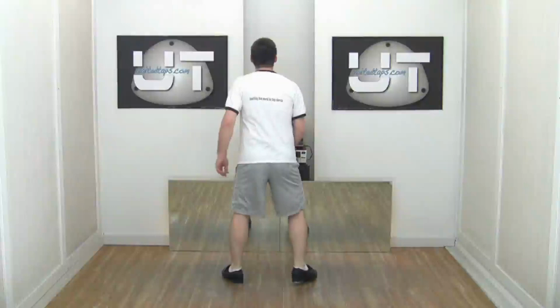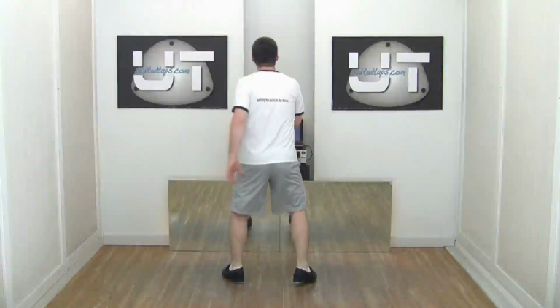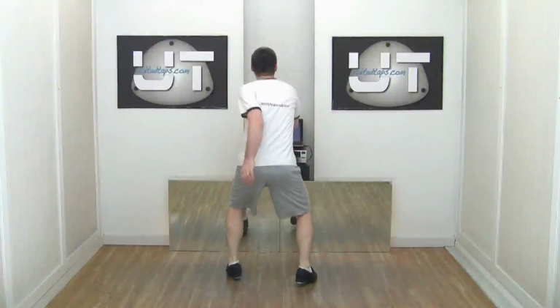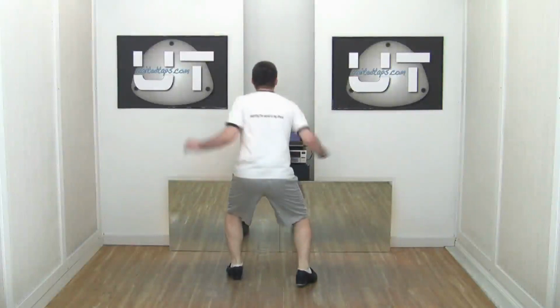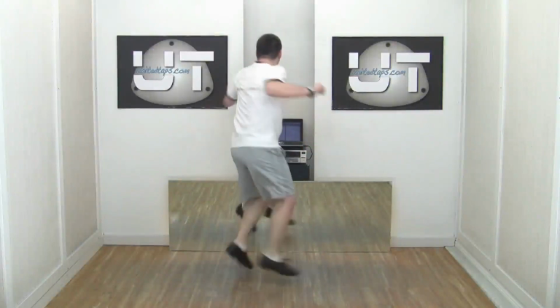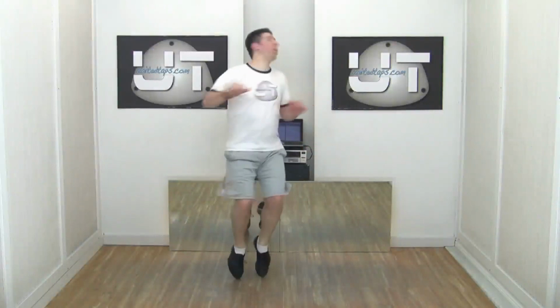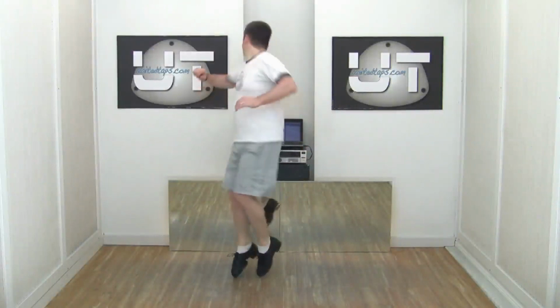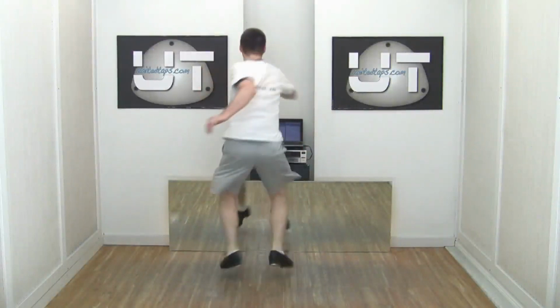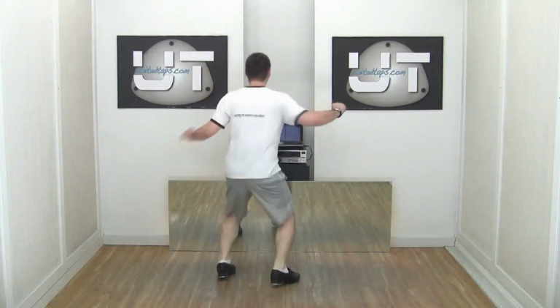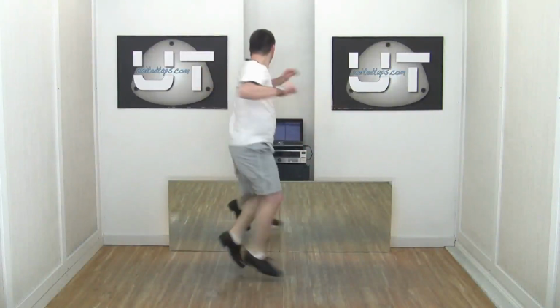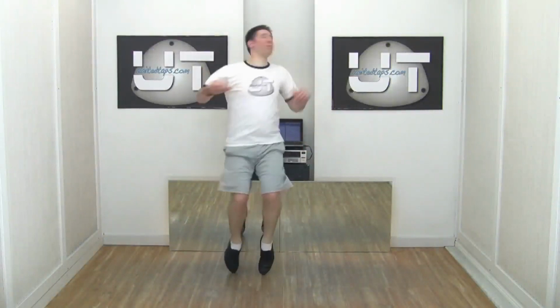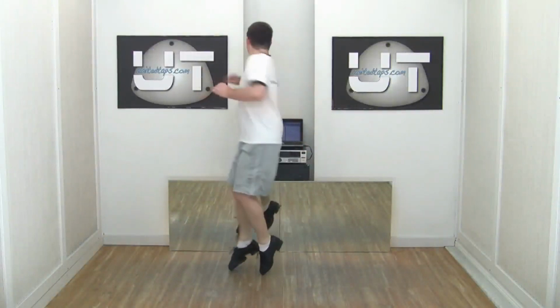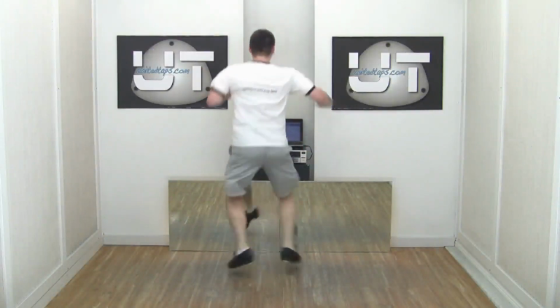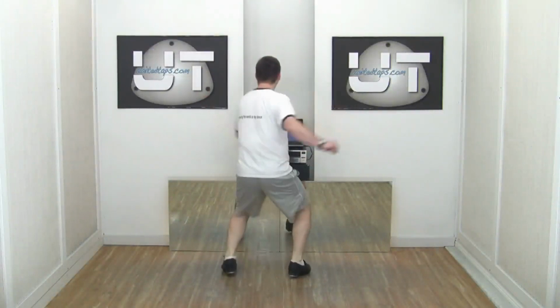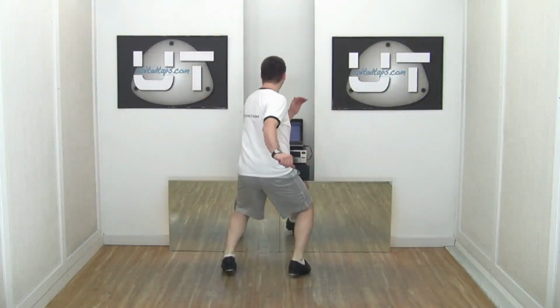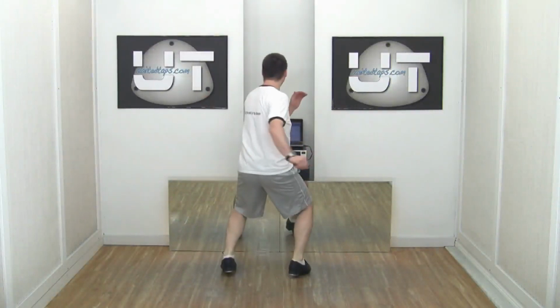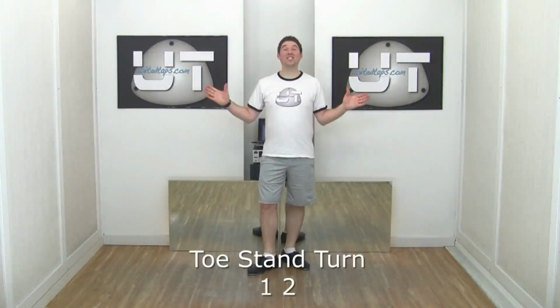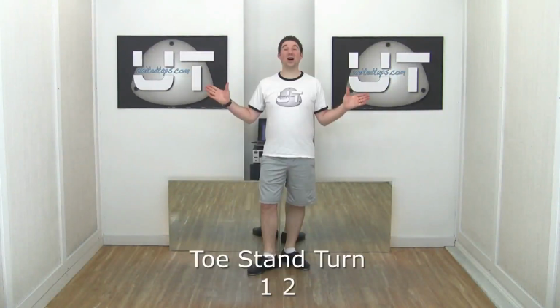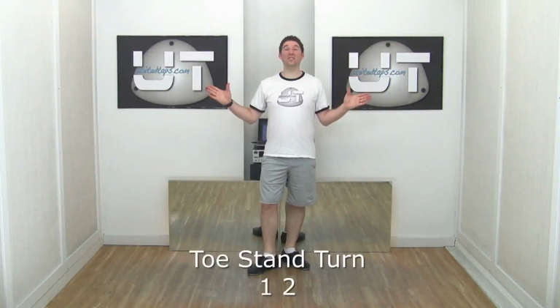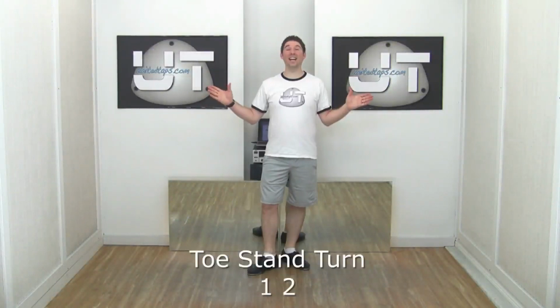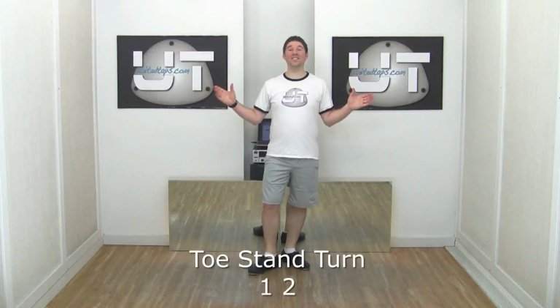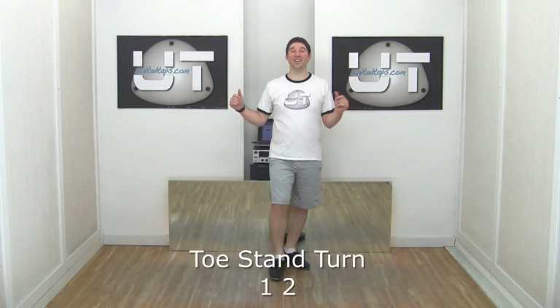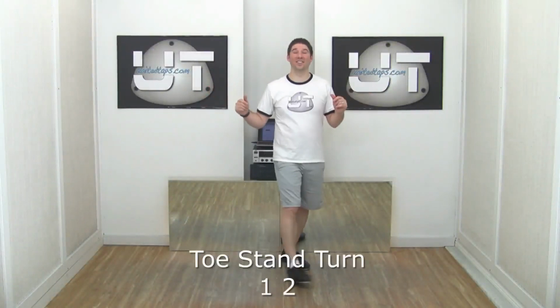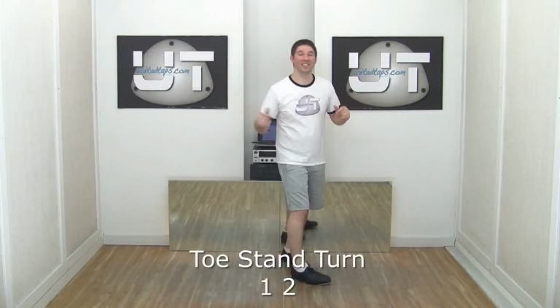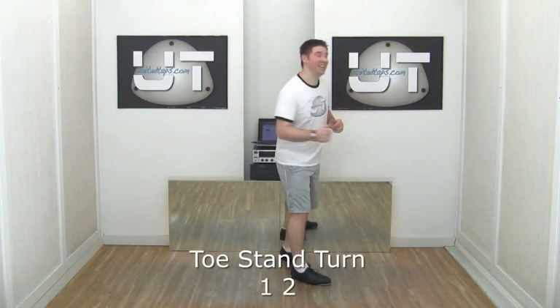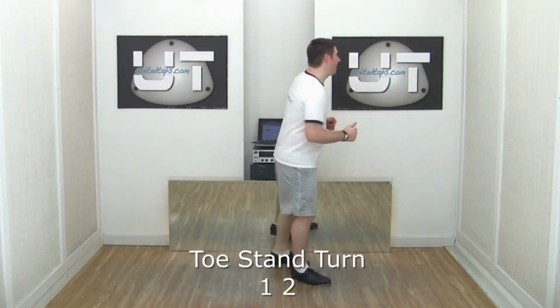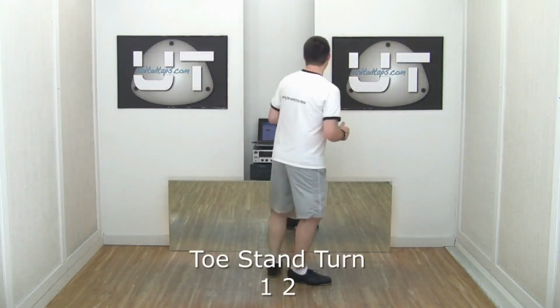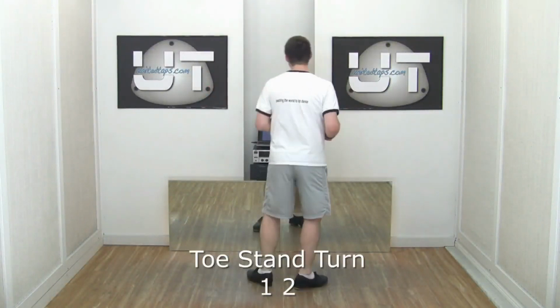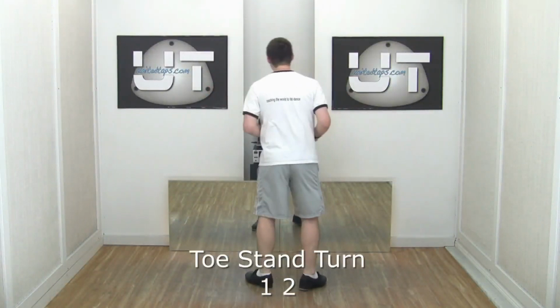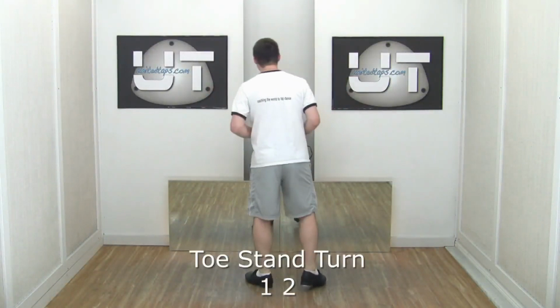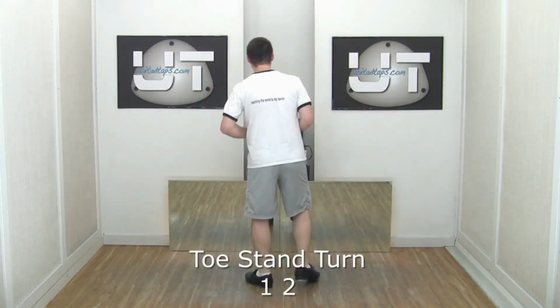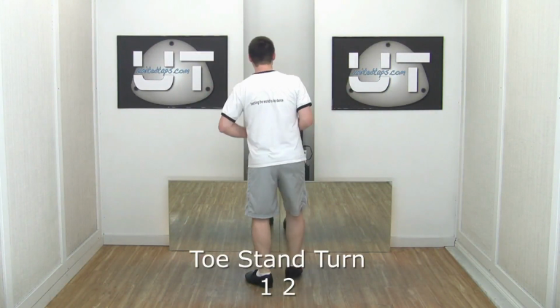Ready, go. One, two, three, four. Toe stand, turn. Toe stand, turn.